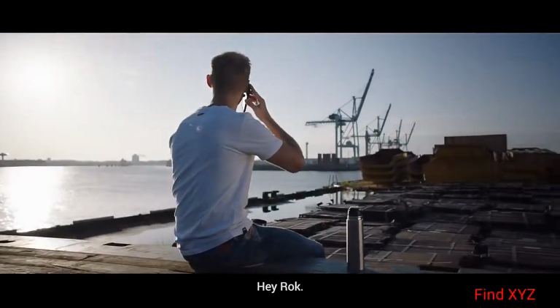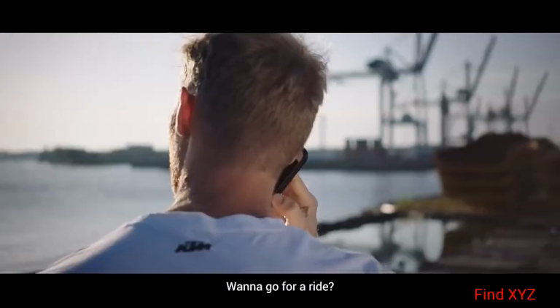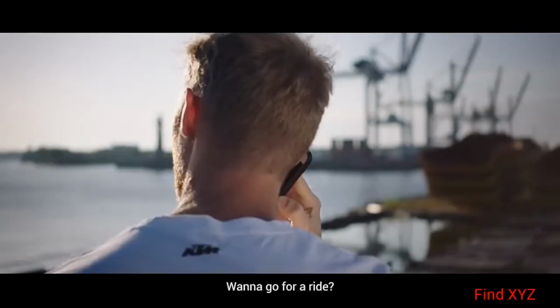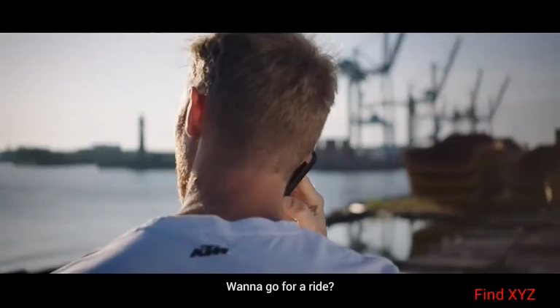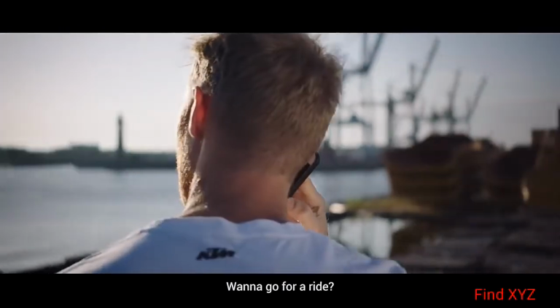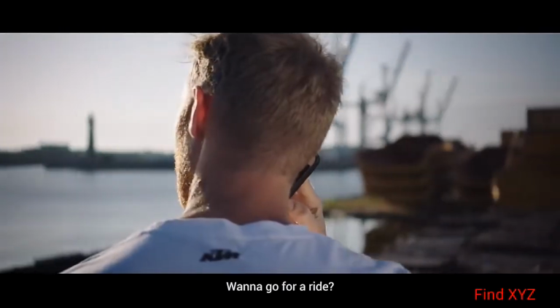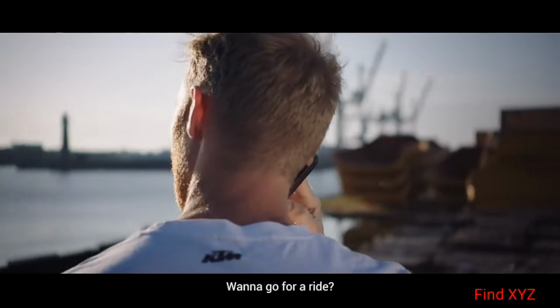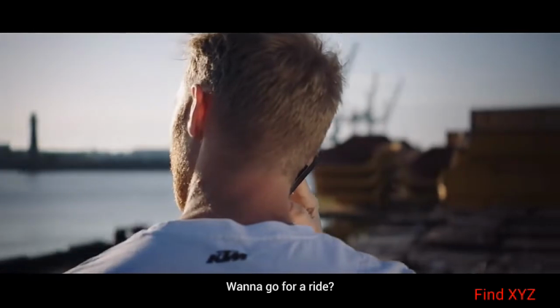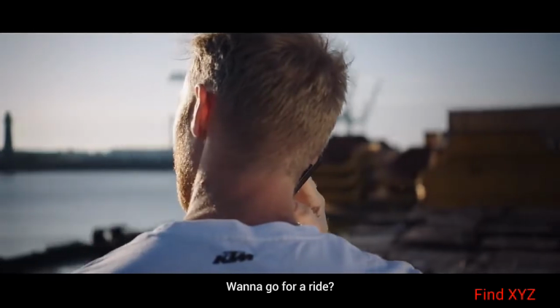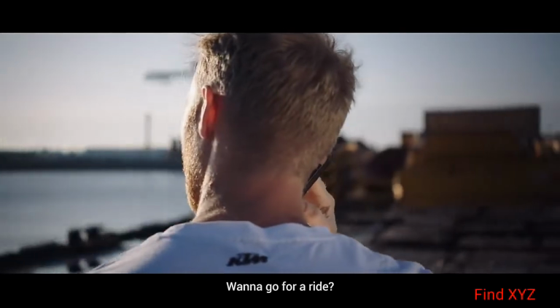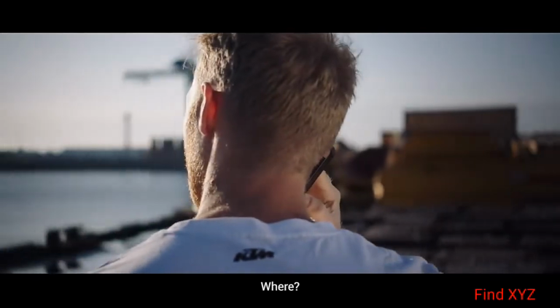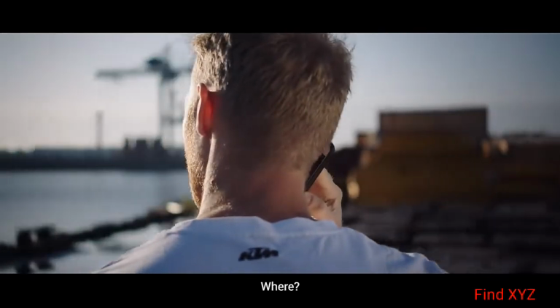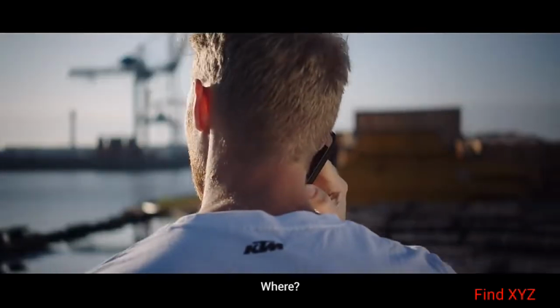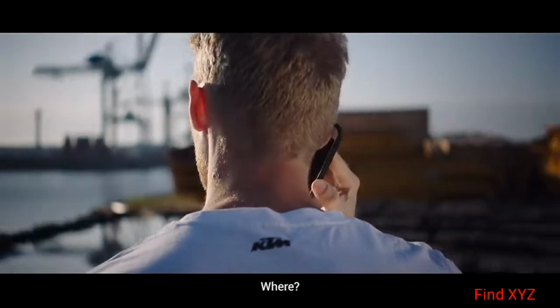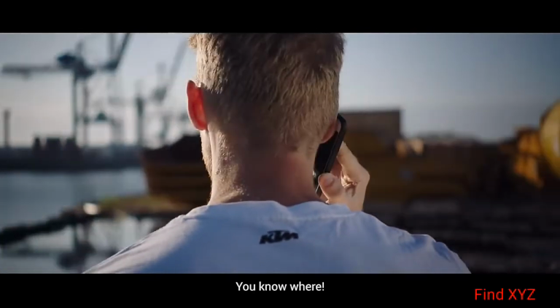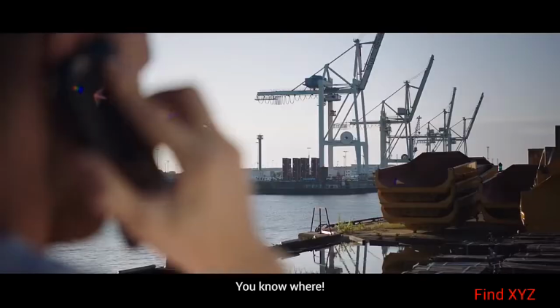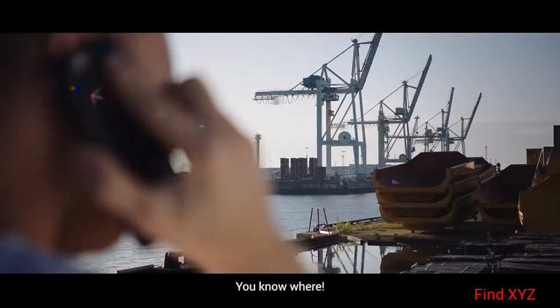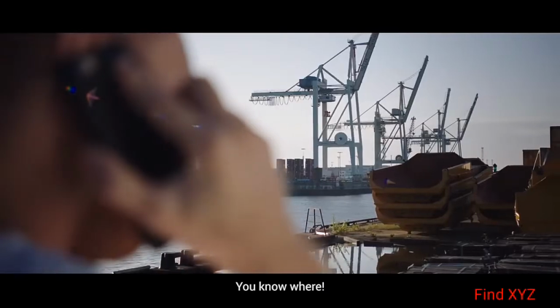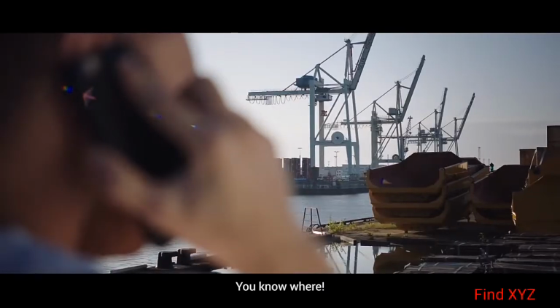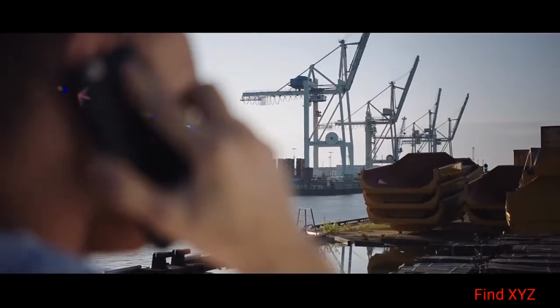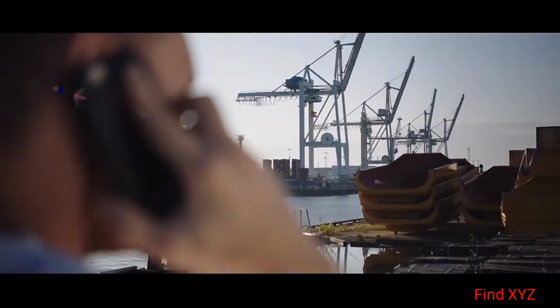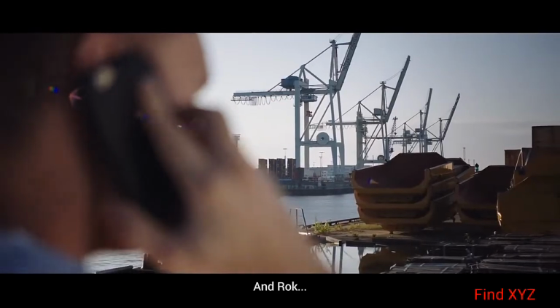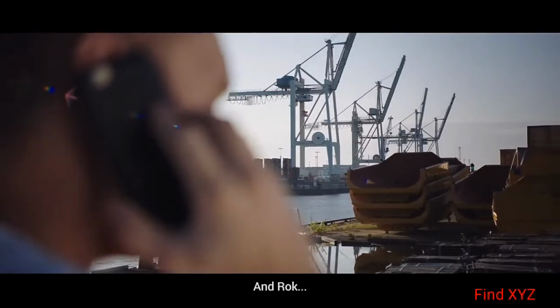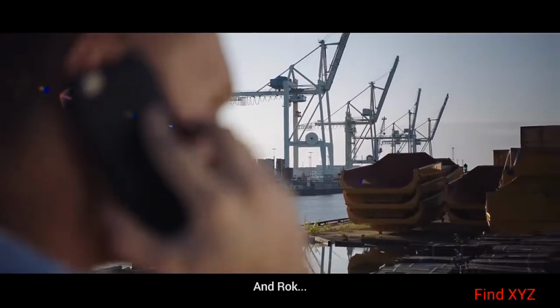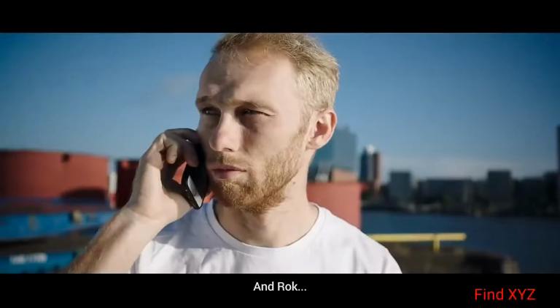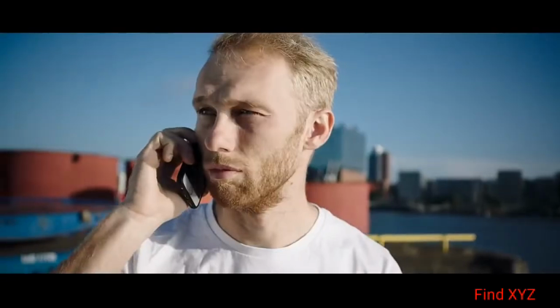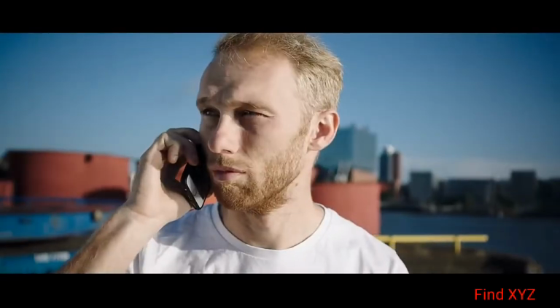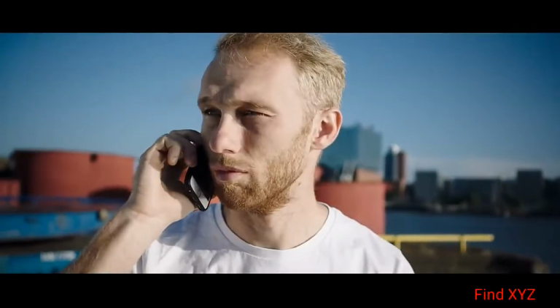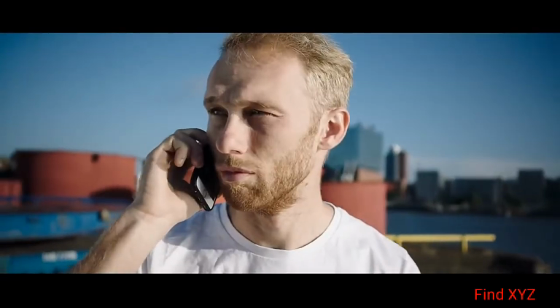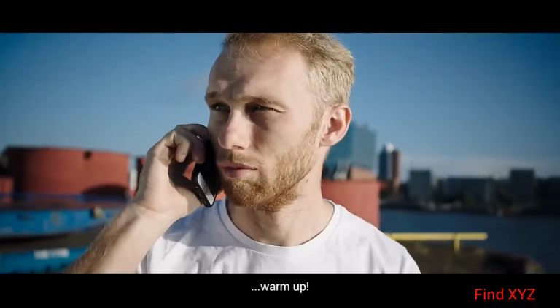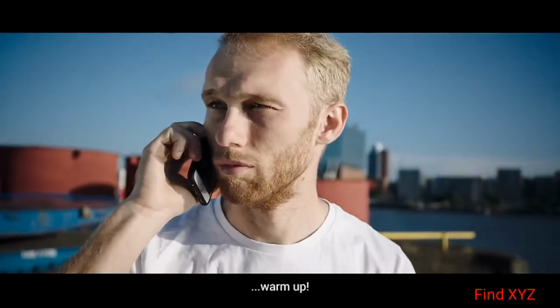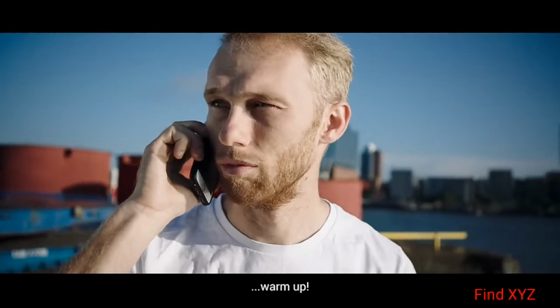Wanna go for a ride? Where? You know where! Roman, warm up!